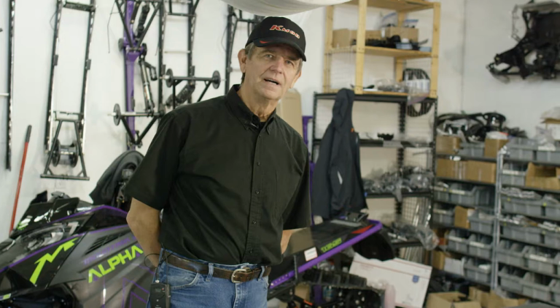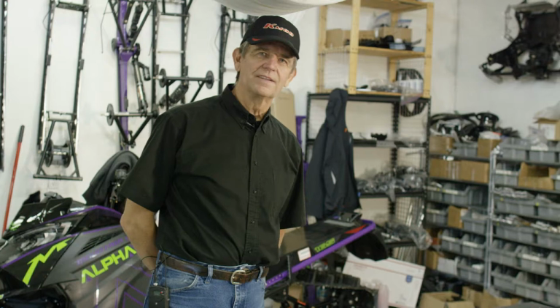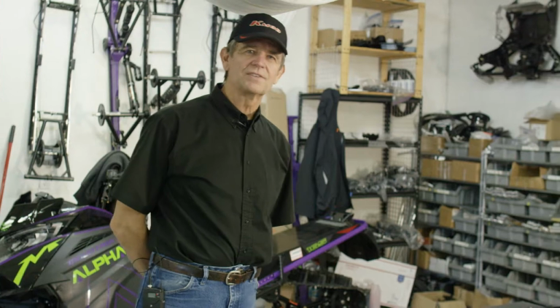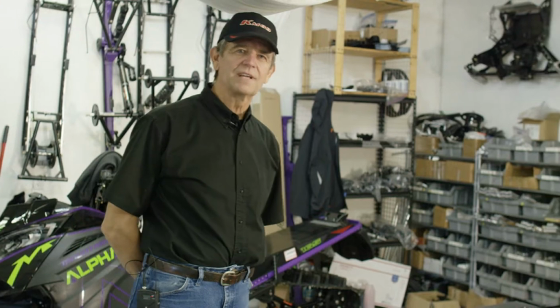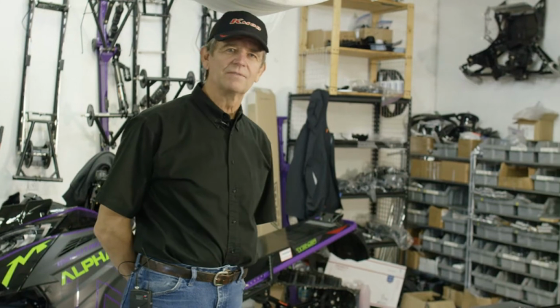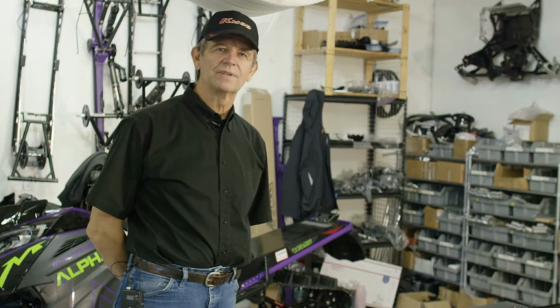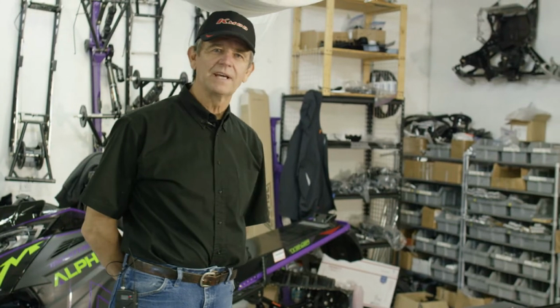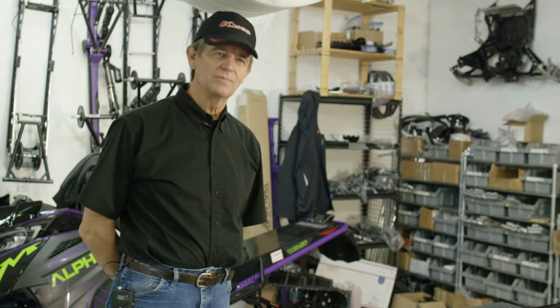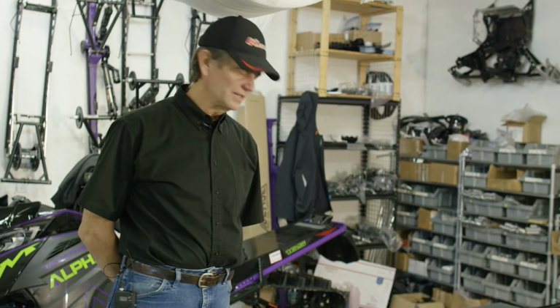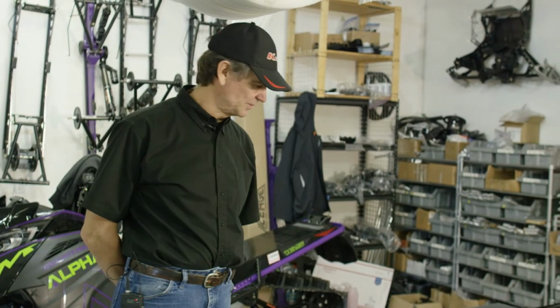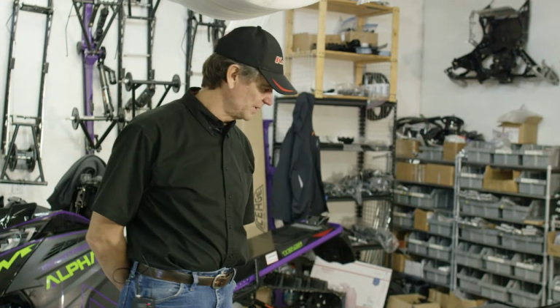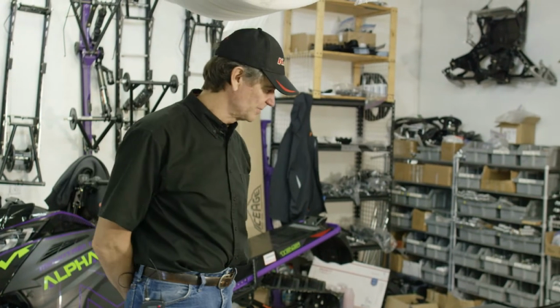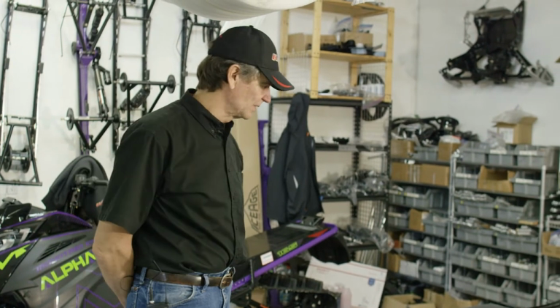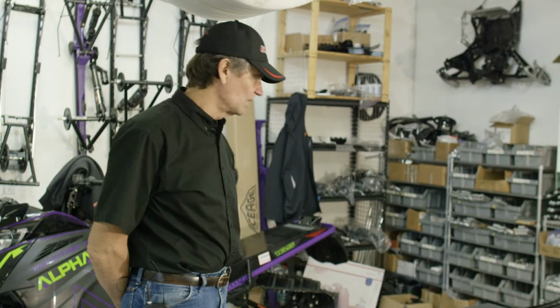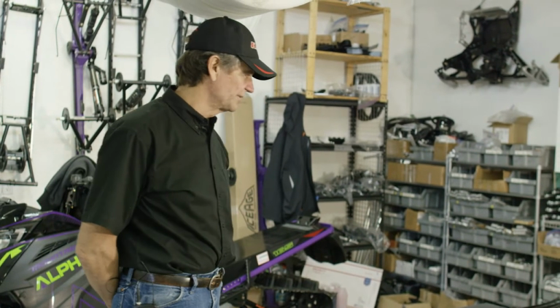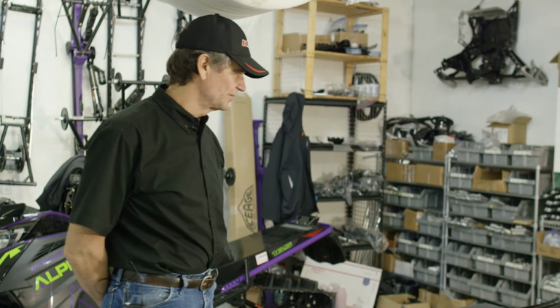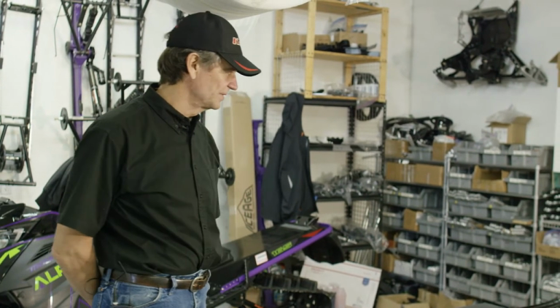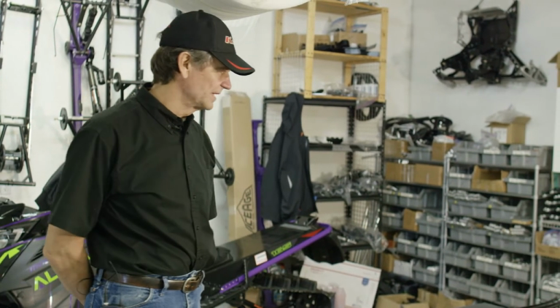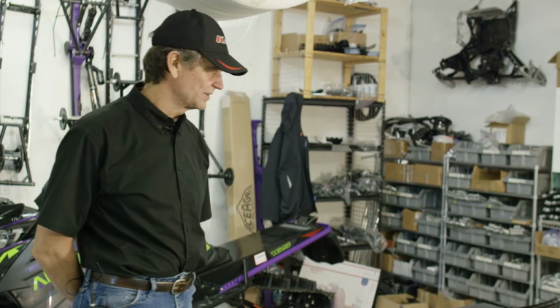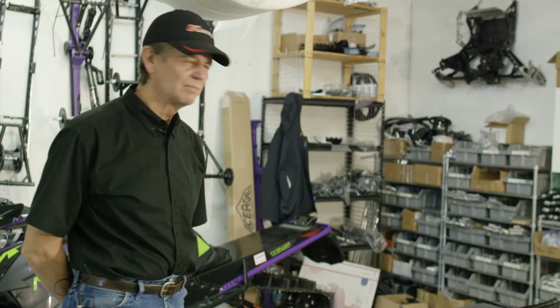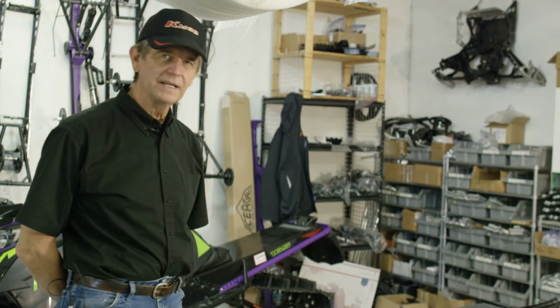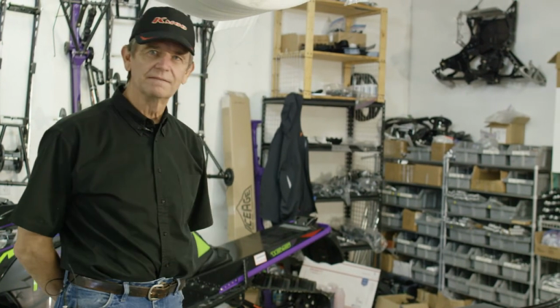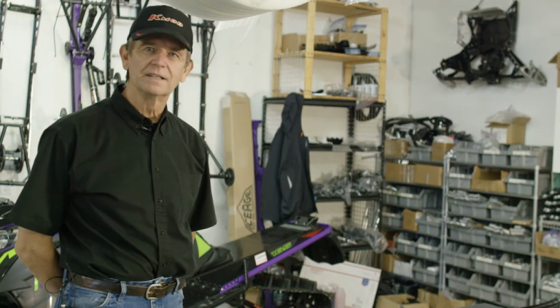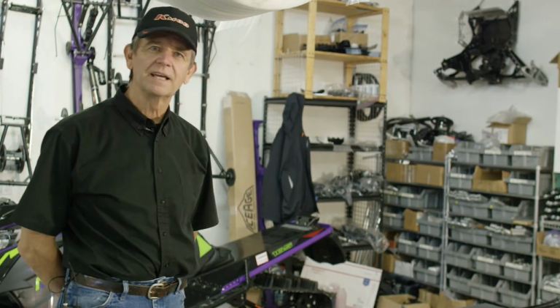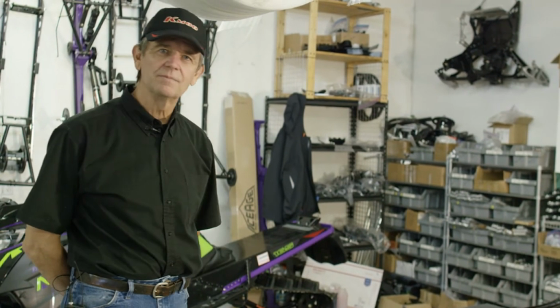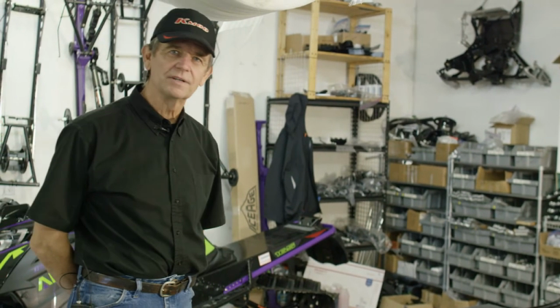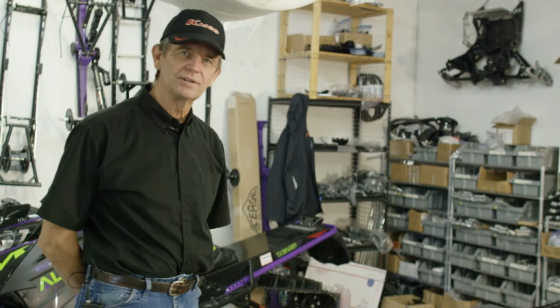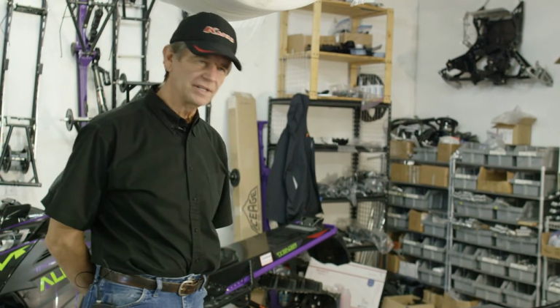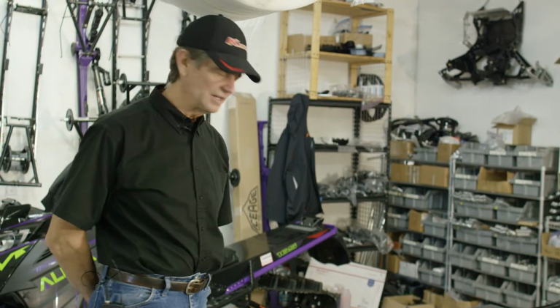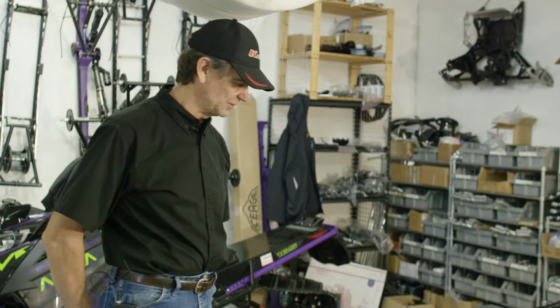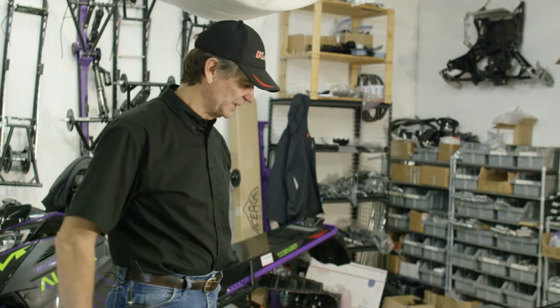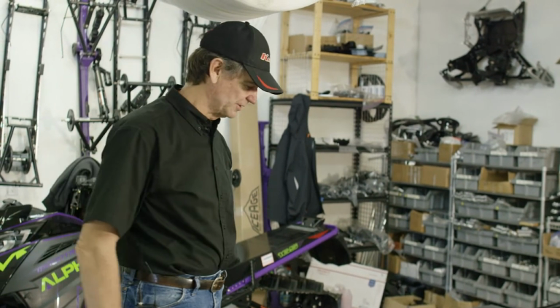All right, this is Kevin with K-Mod. This morning we're going to walk you through the assembly of a K-Mod turnkey suspension.